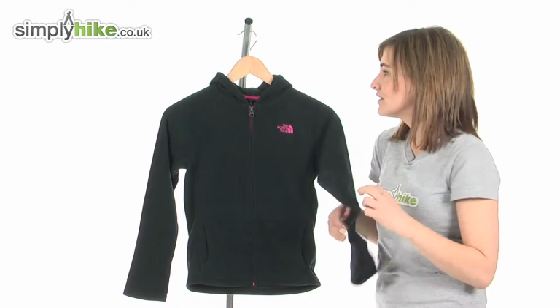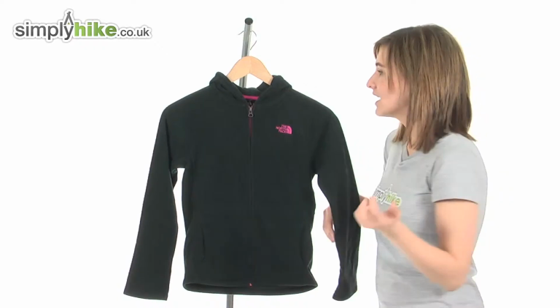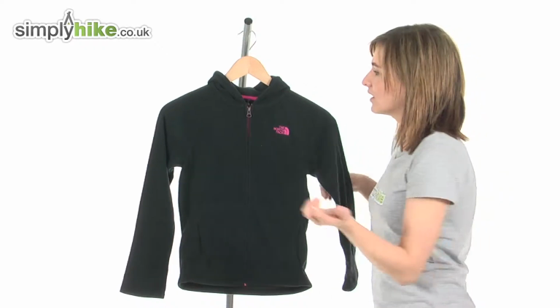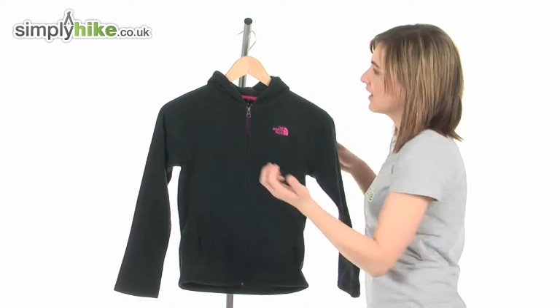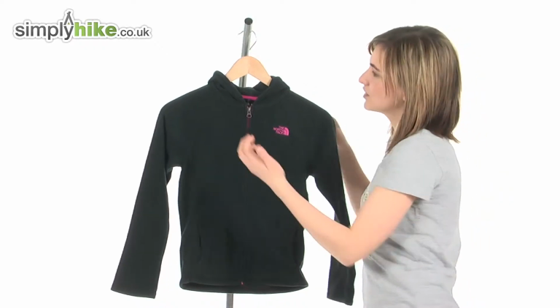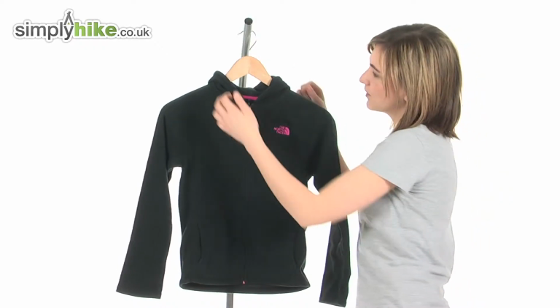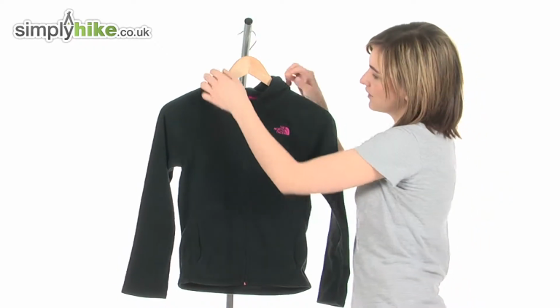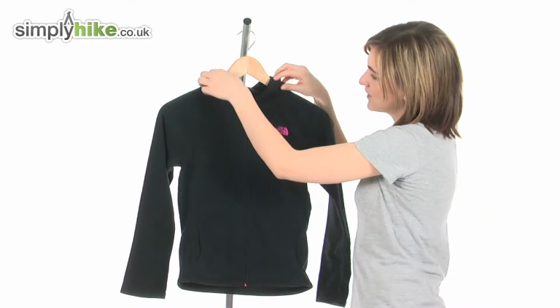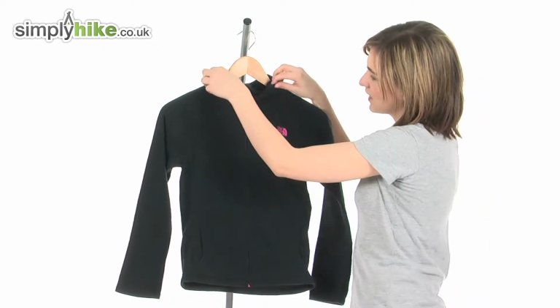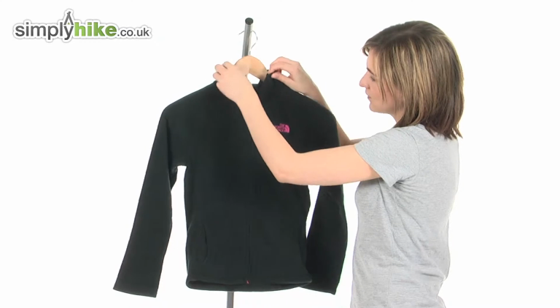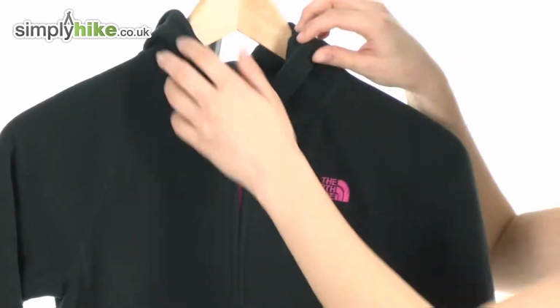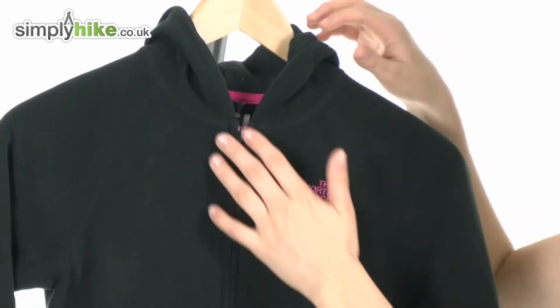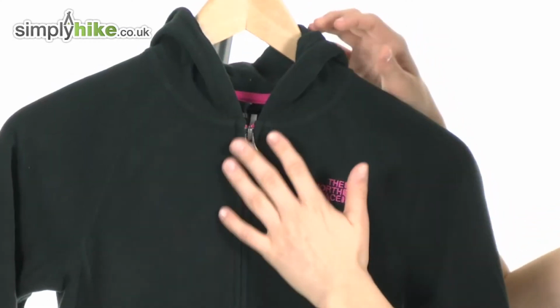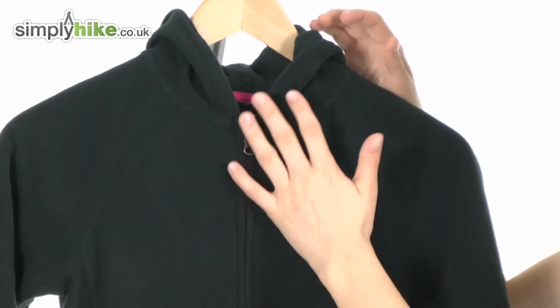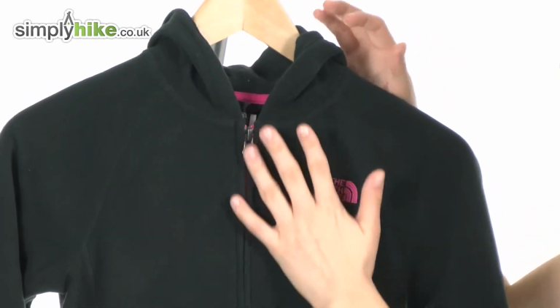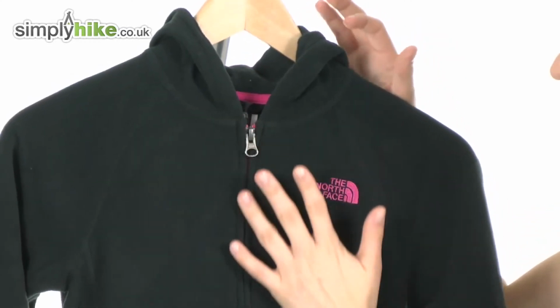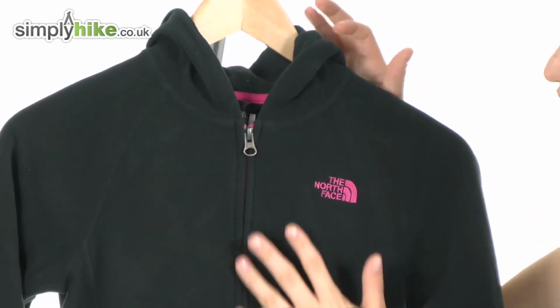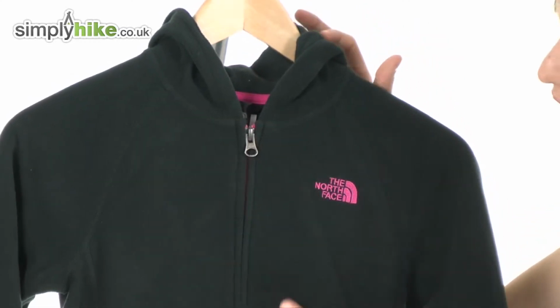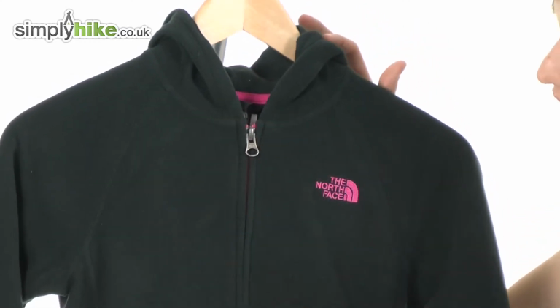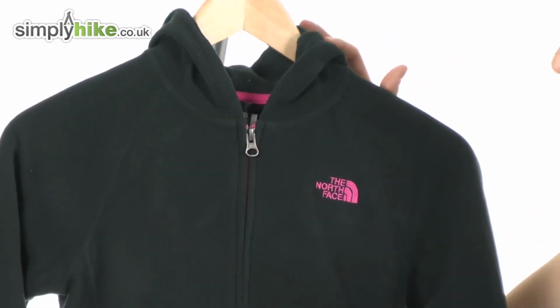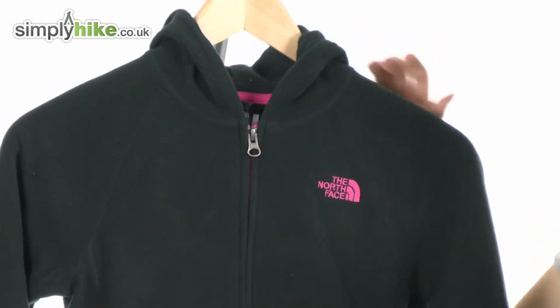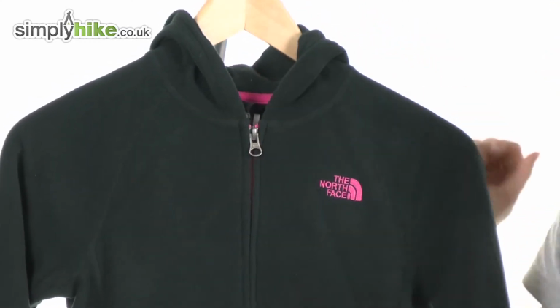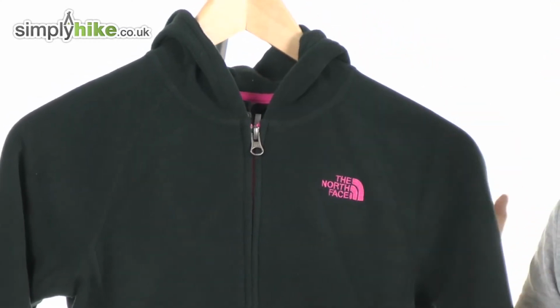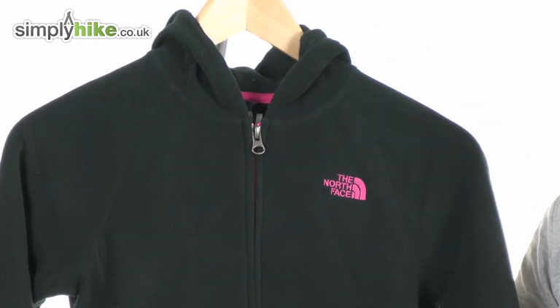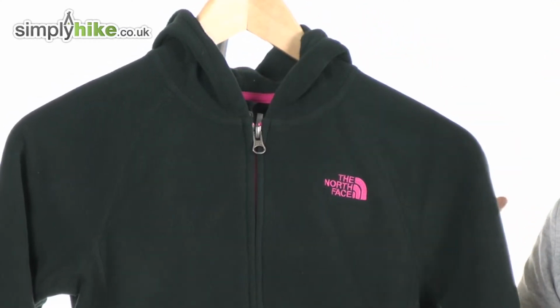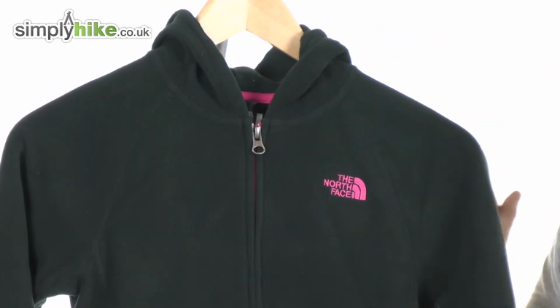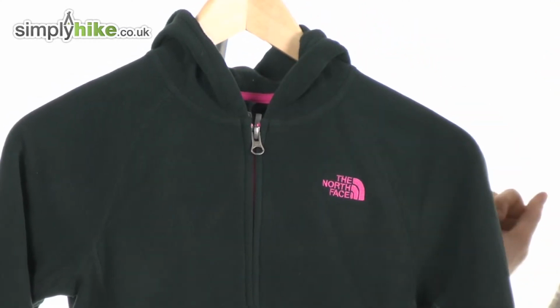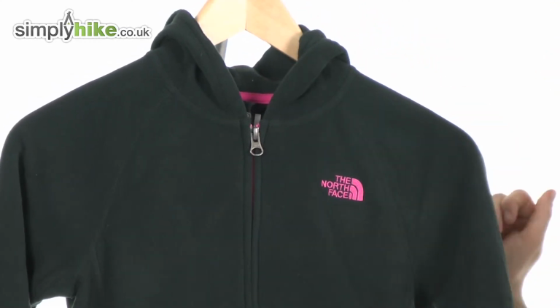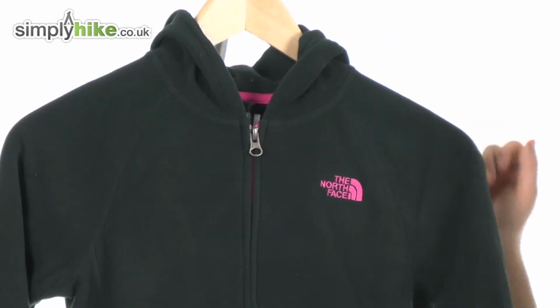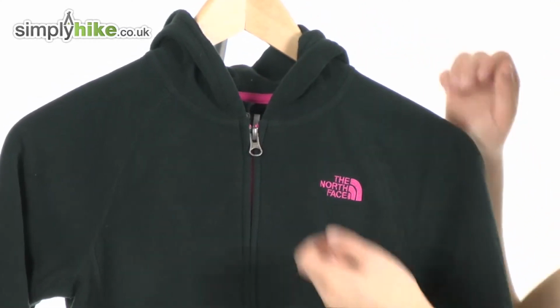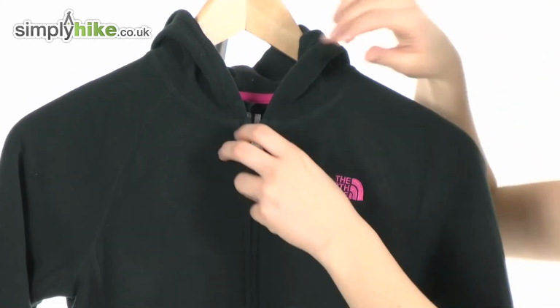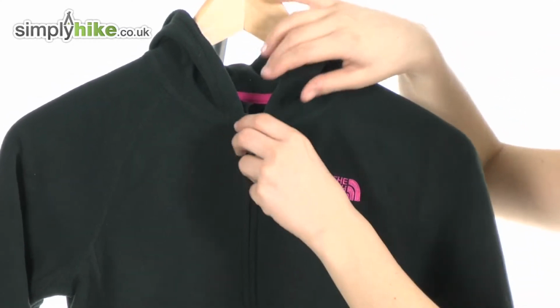Take a look at the top of the fleece — first of all you can see a full length plastic zipper under there that will prevent any corrosion.